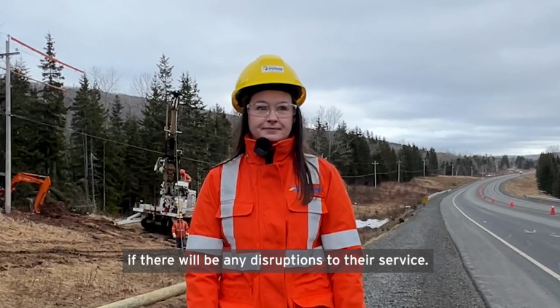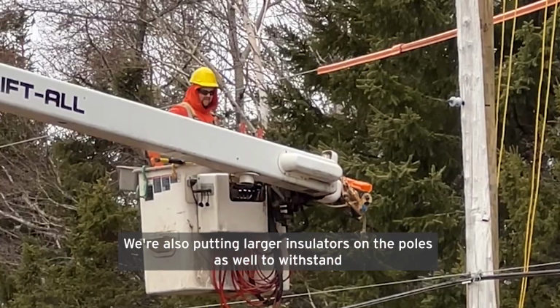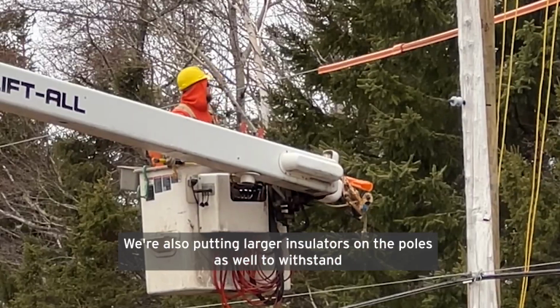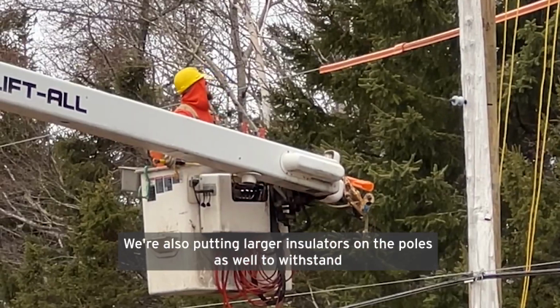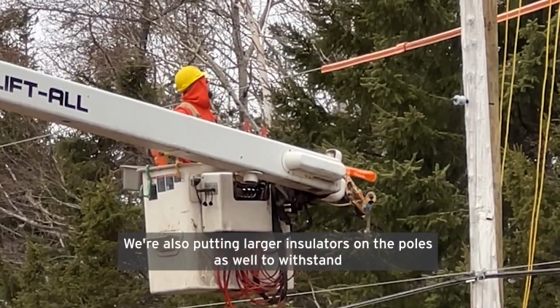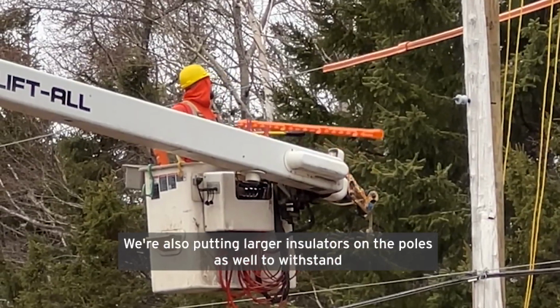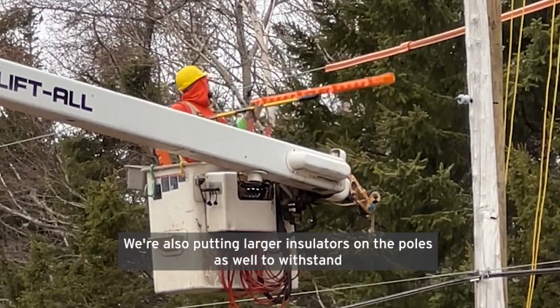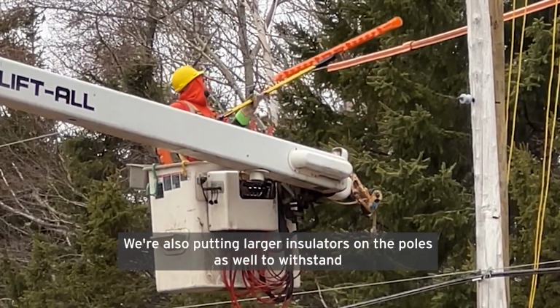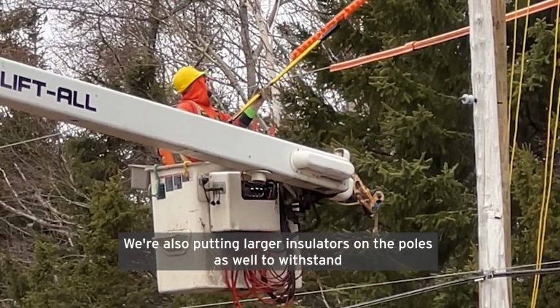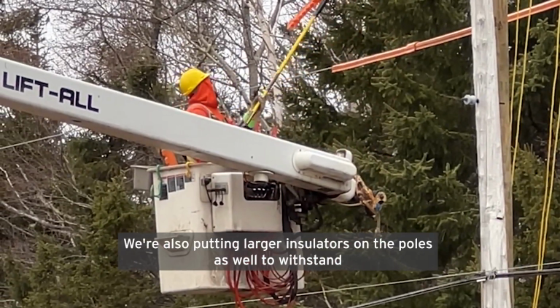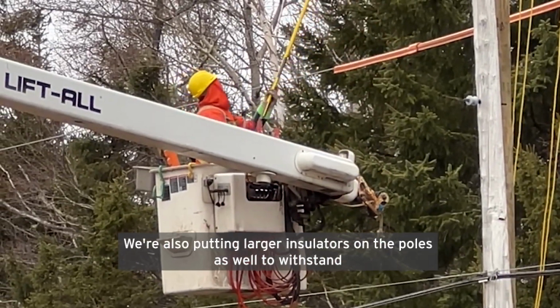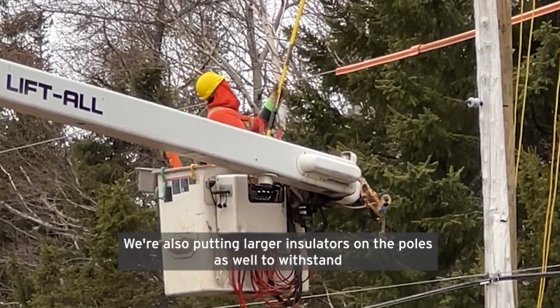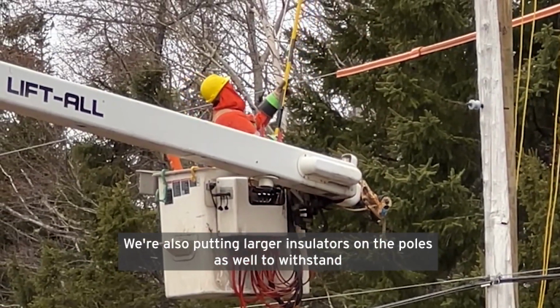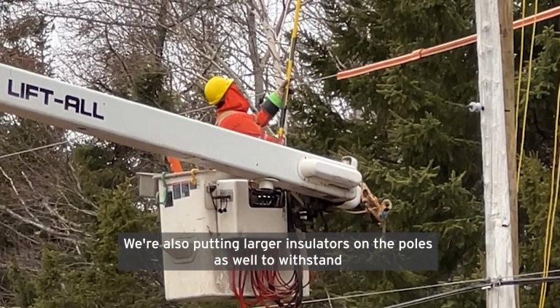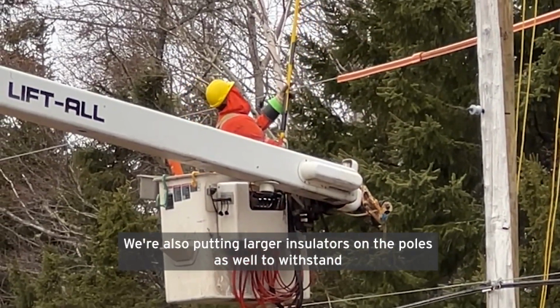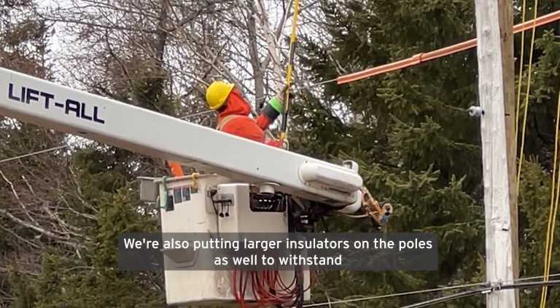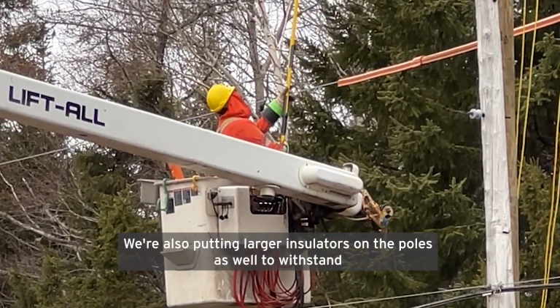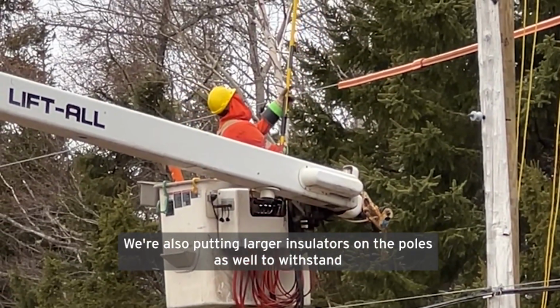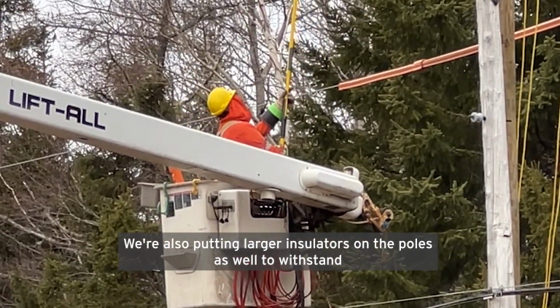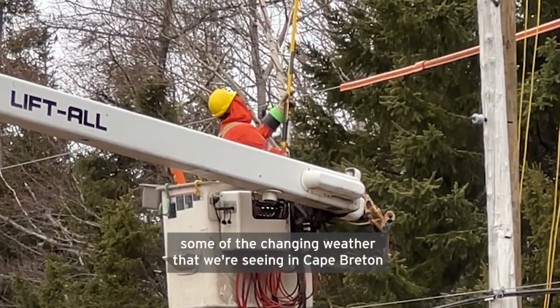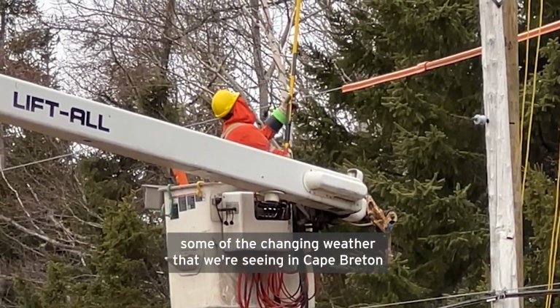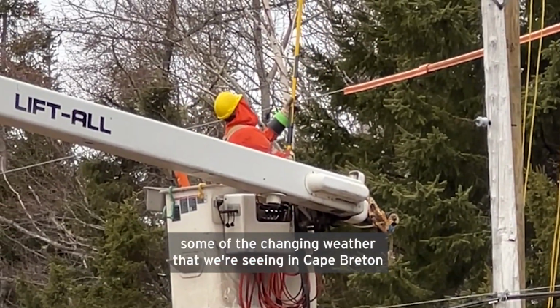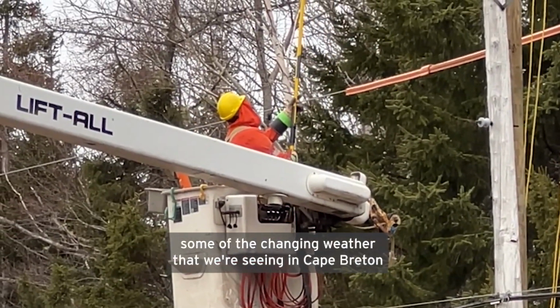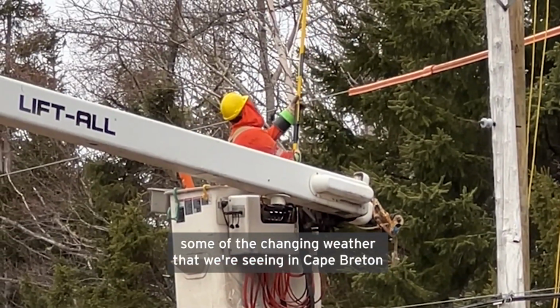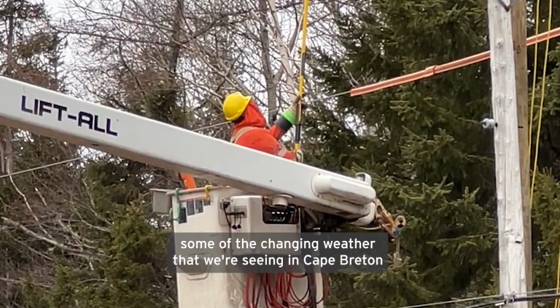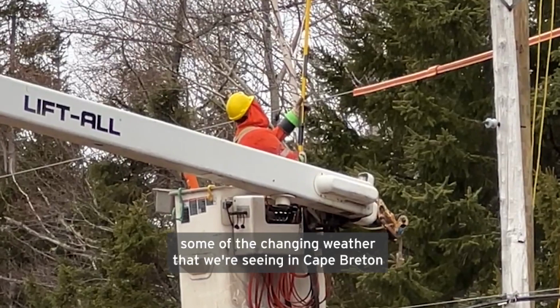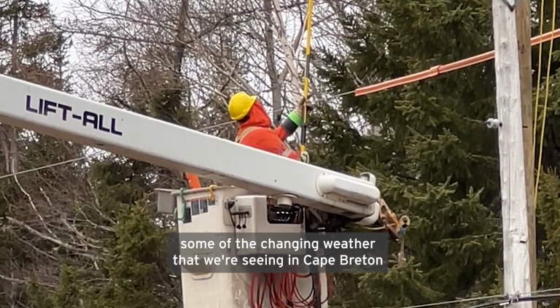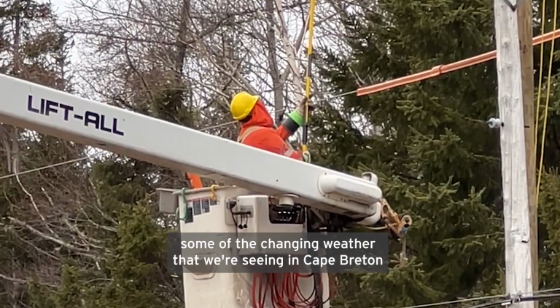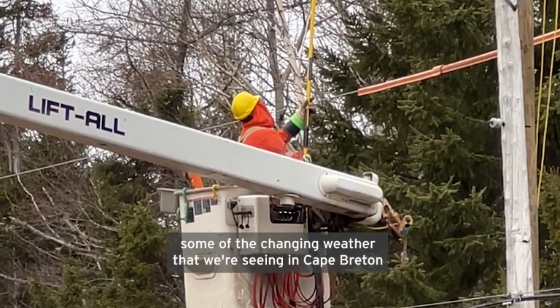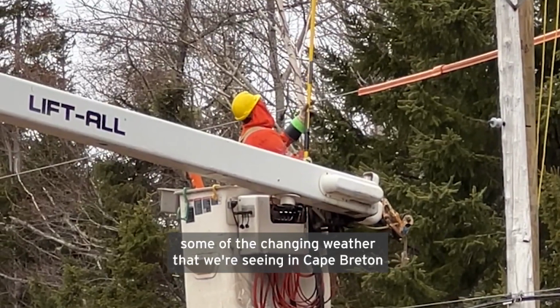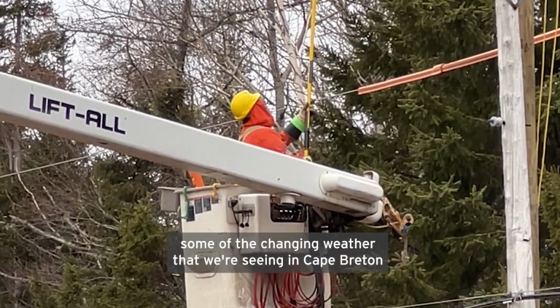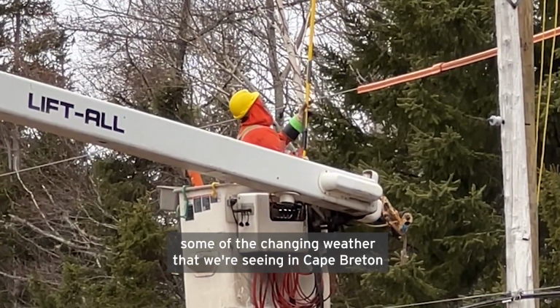We're also putting larger insulators on the poles to withstand some of the changing weather that we're seeing in Cape Breton.